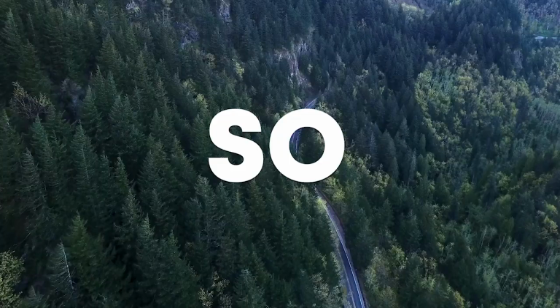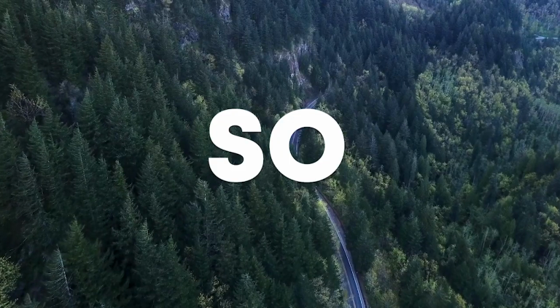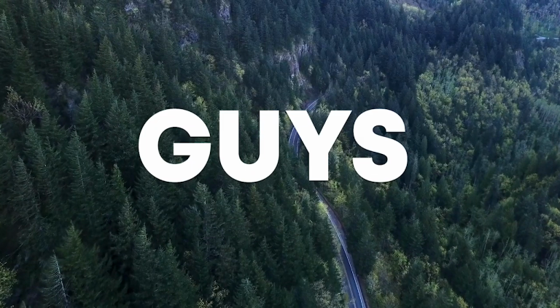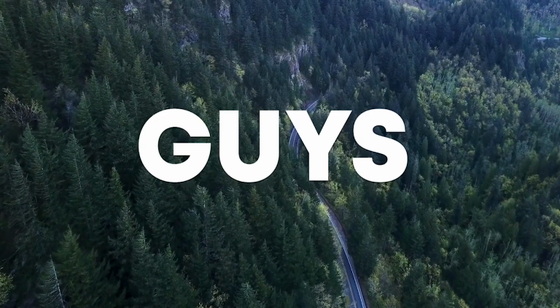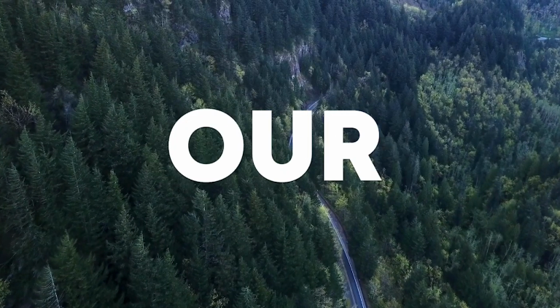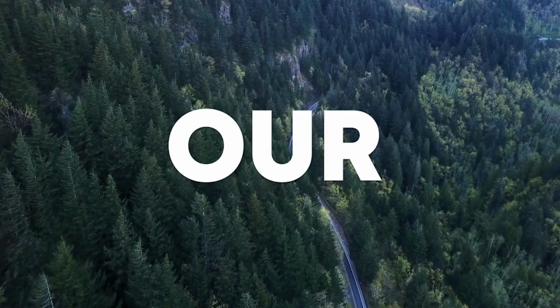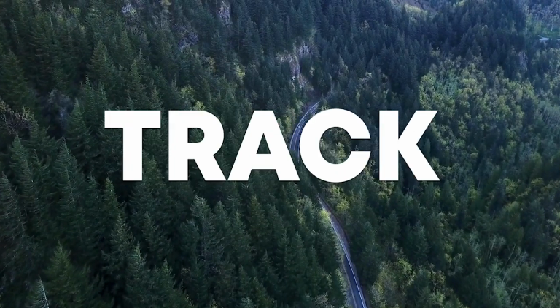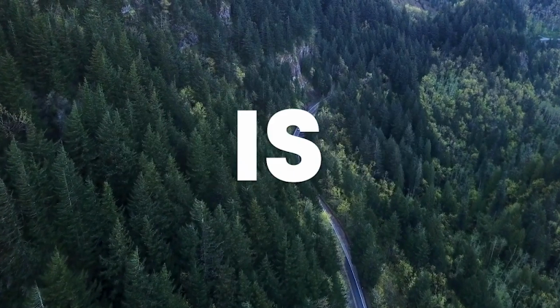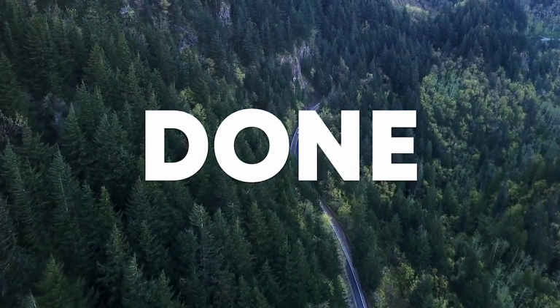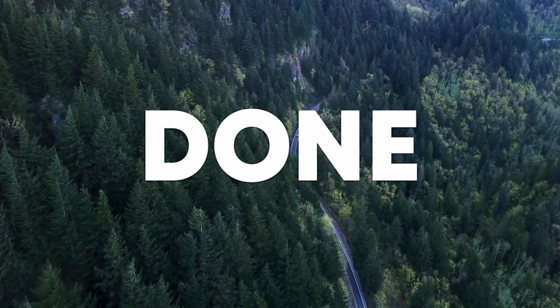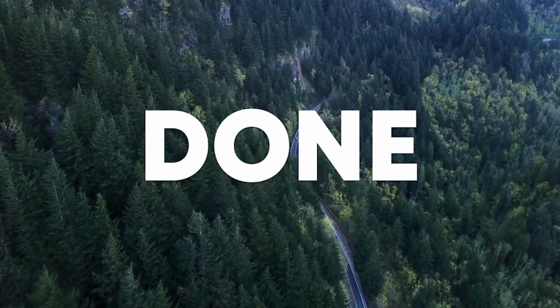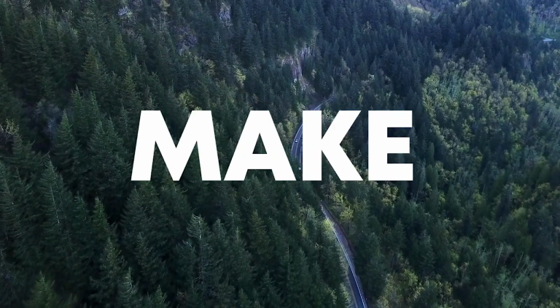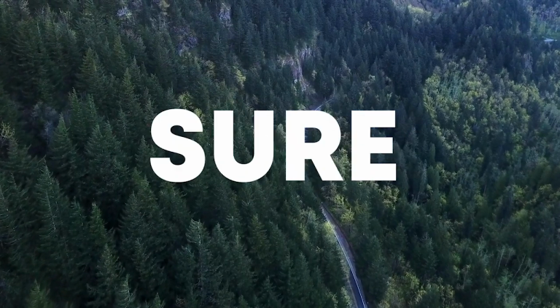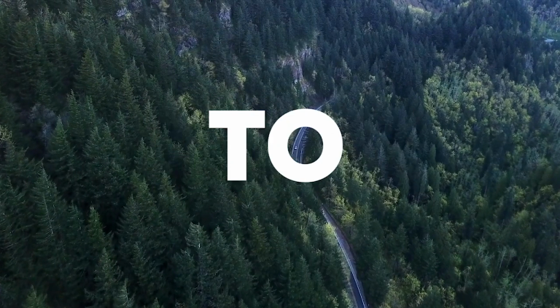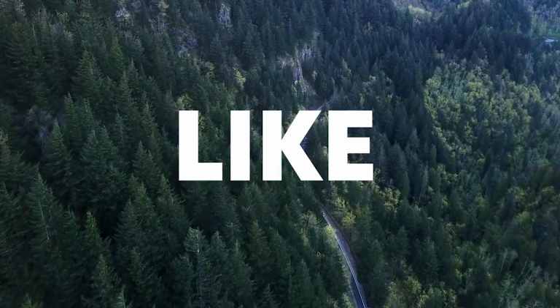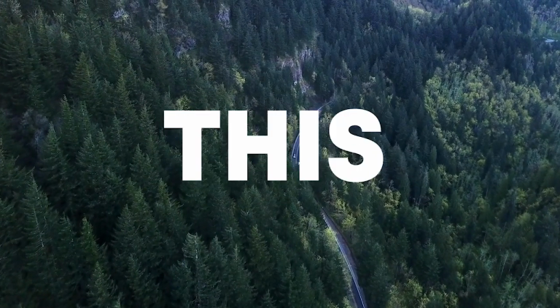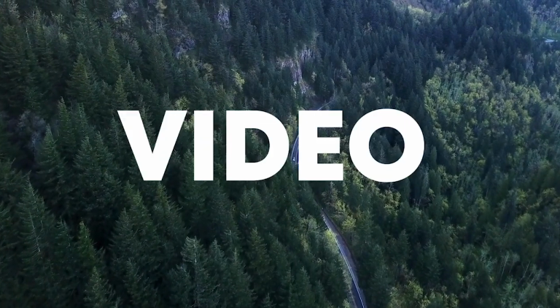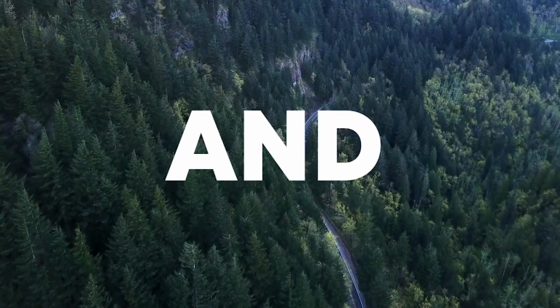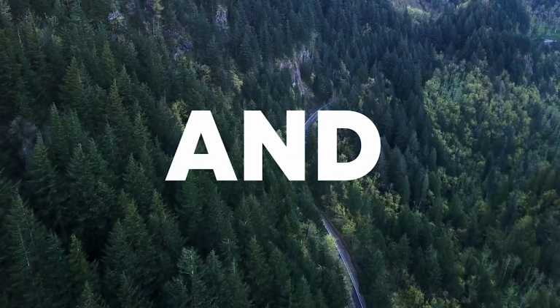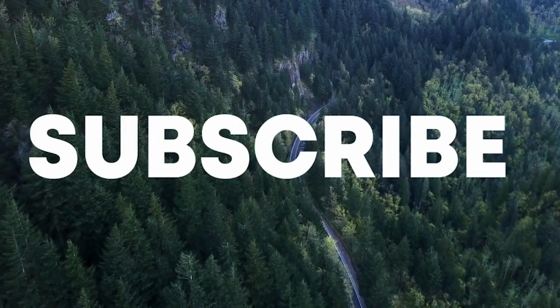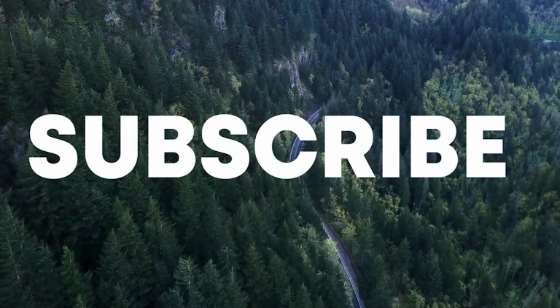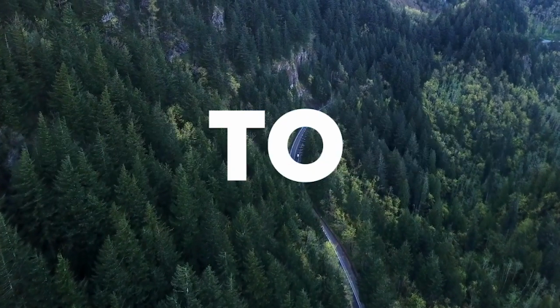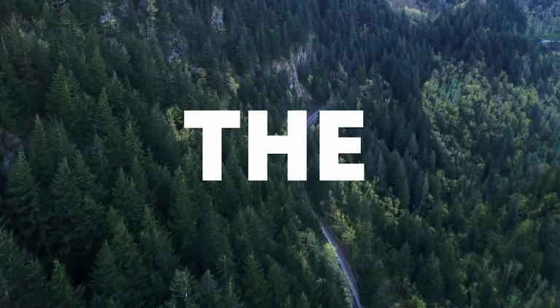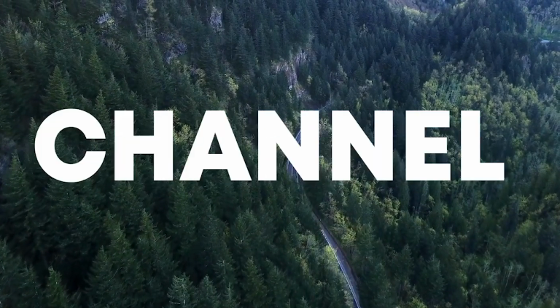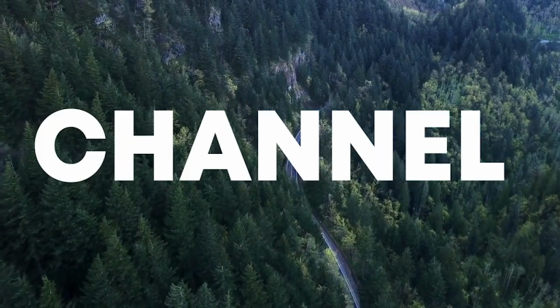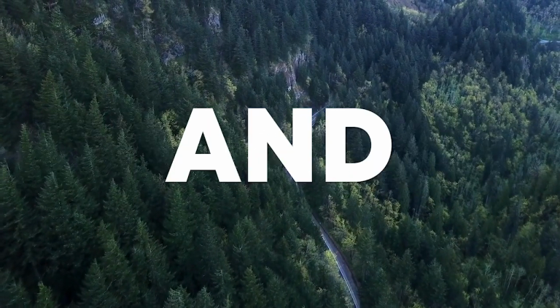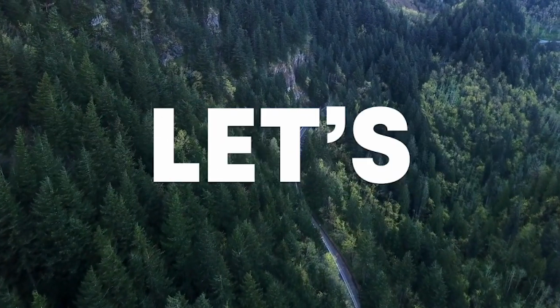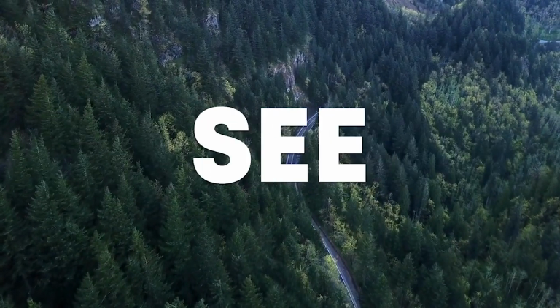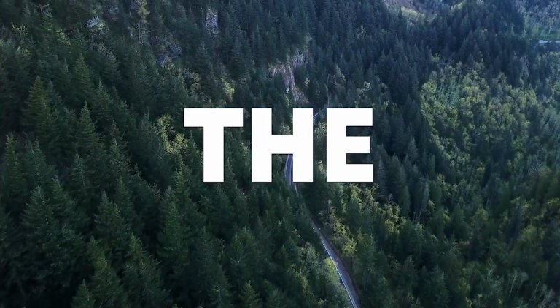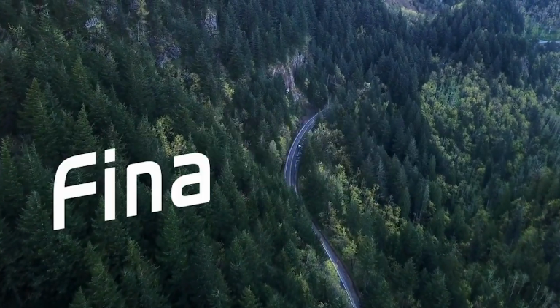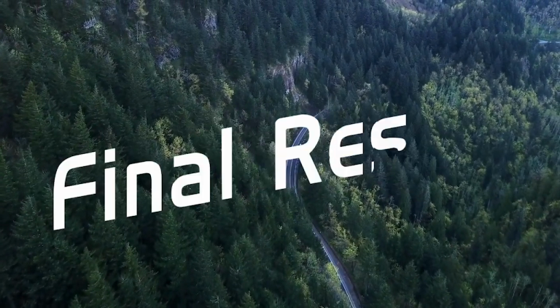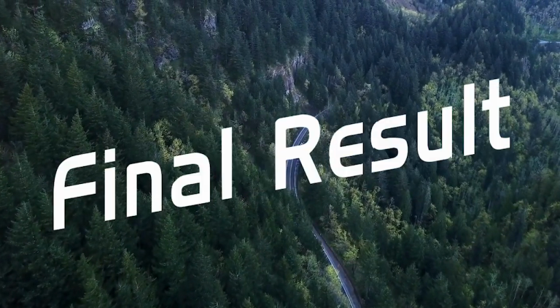So guys, our track is done. Make sure to like this video and subscribe to the channel, and let's see the final result.